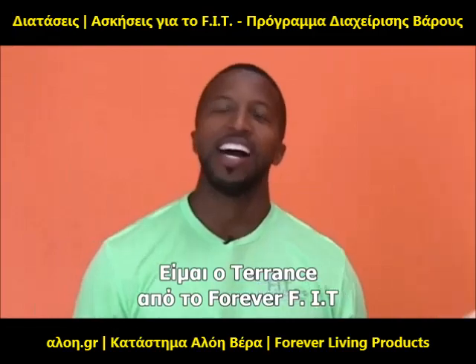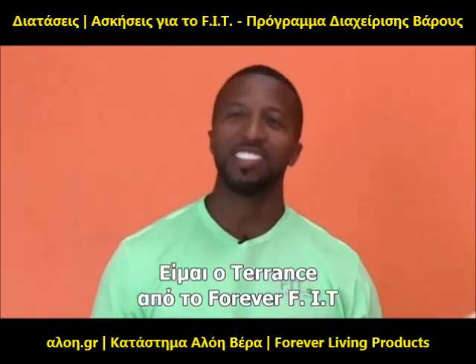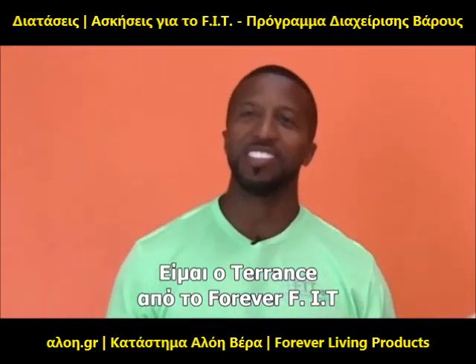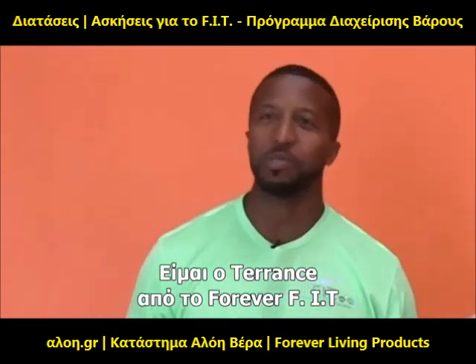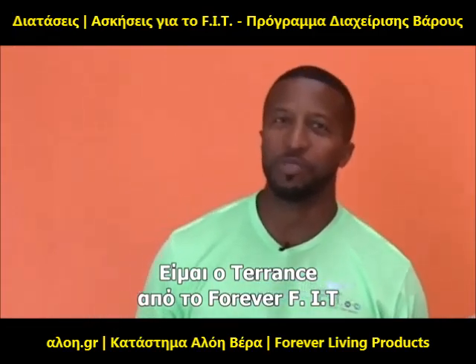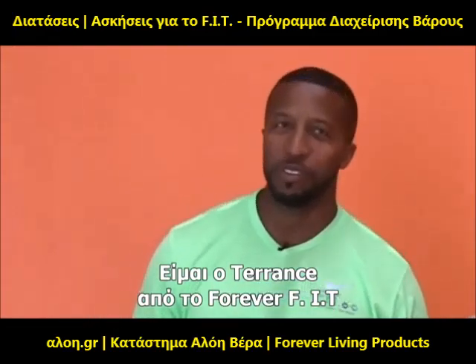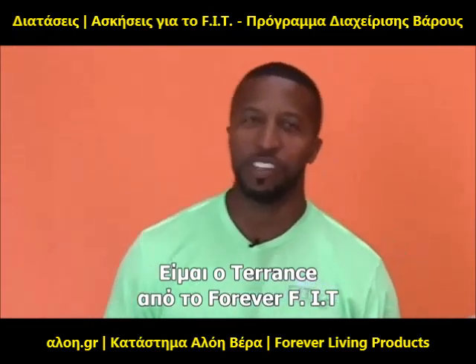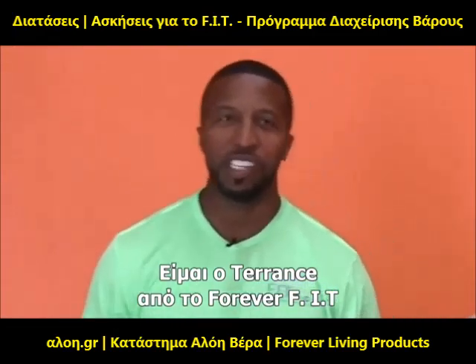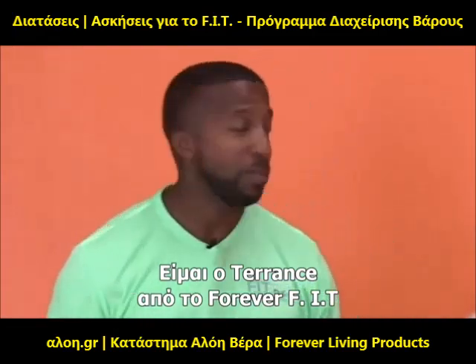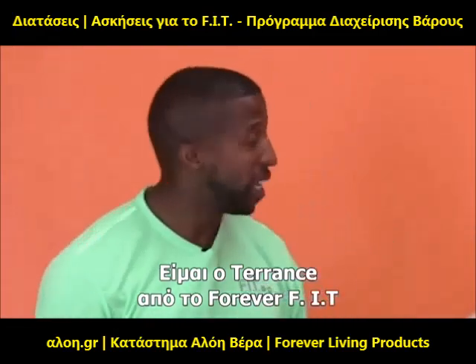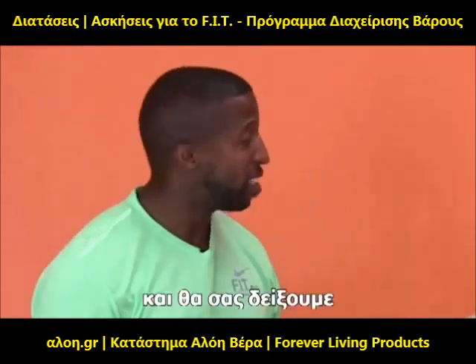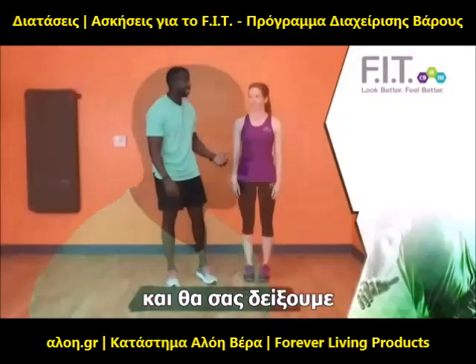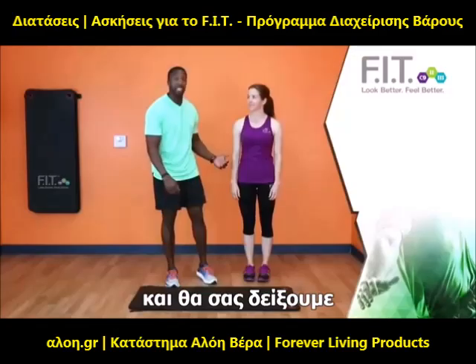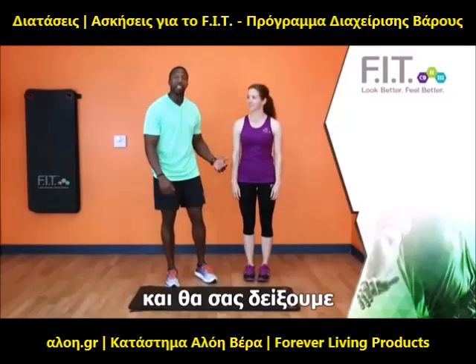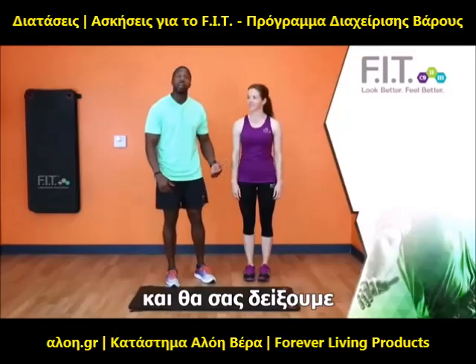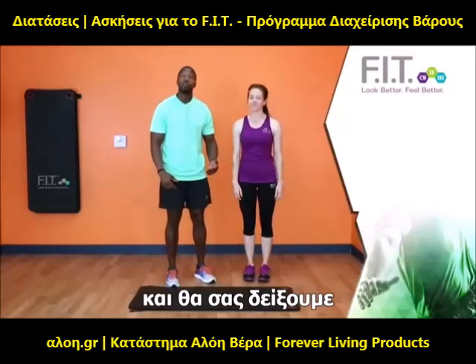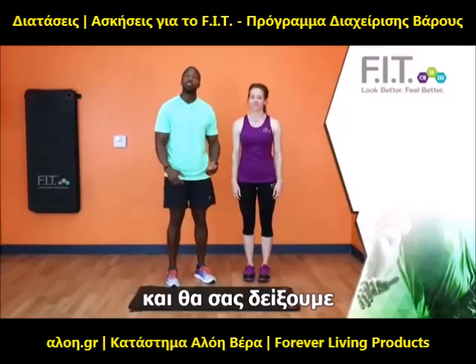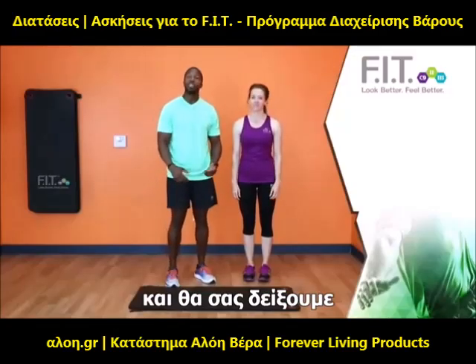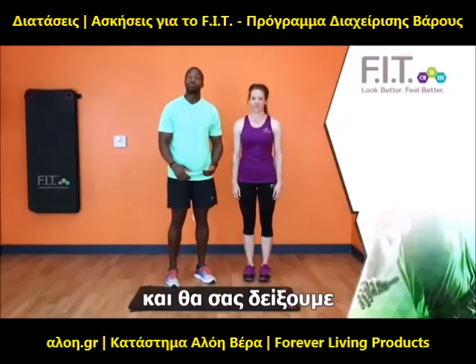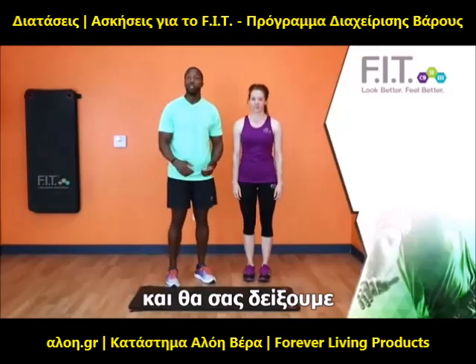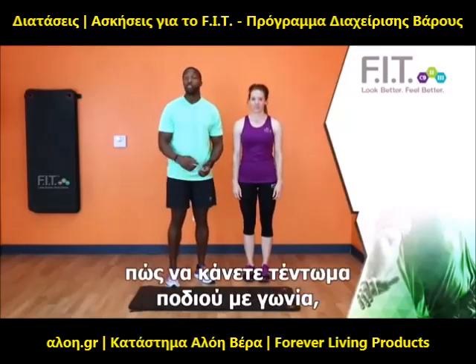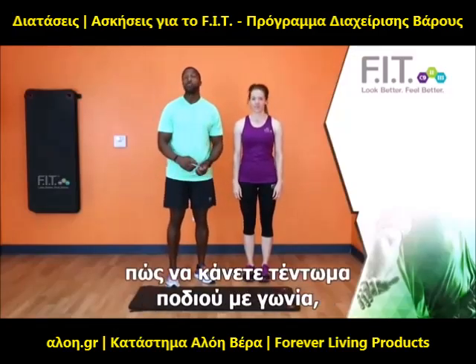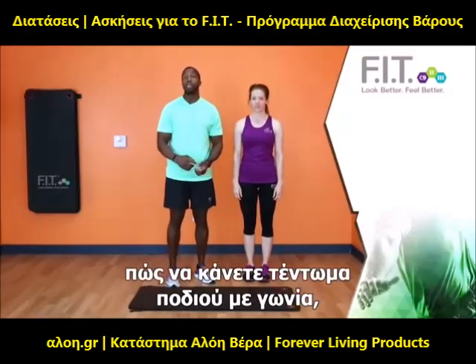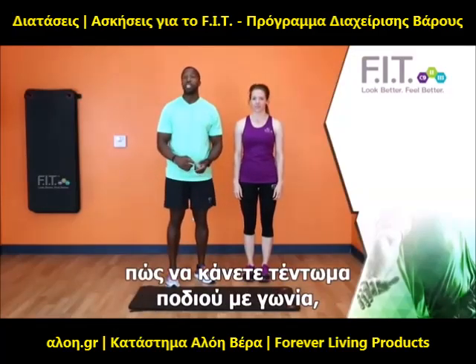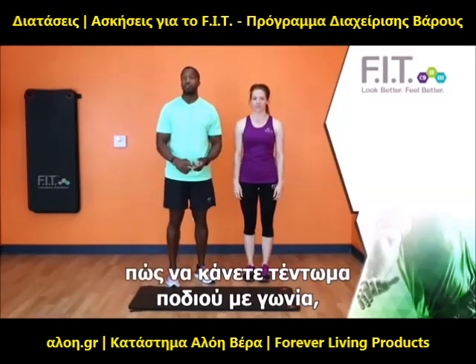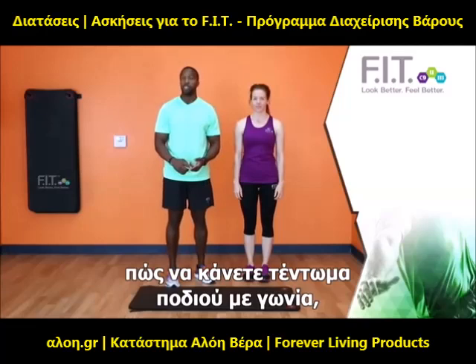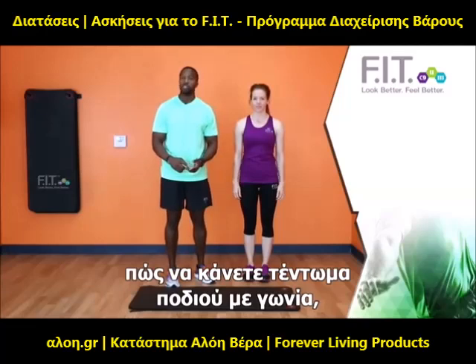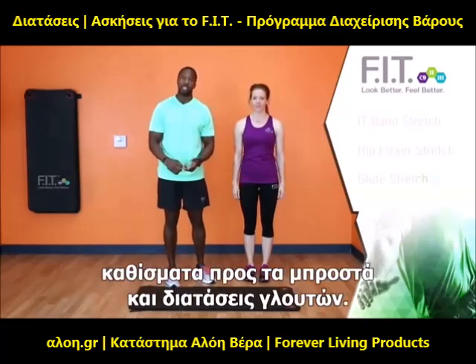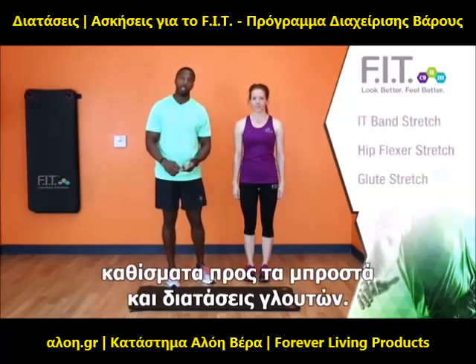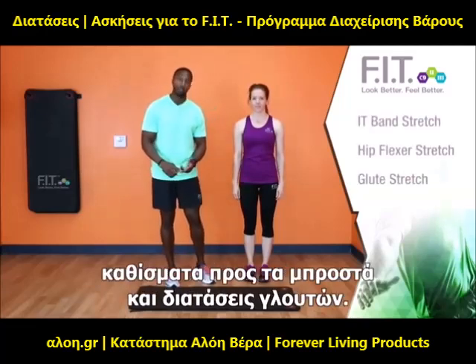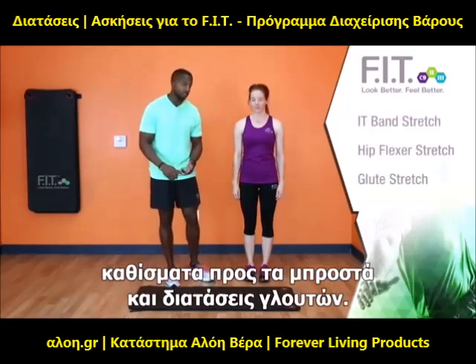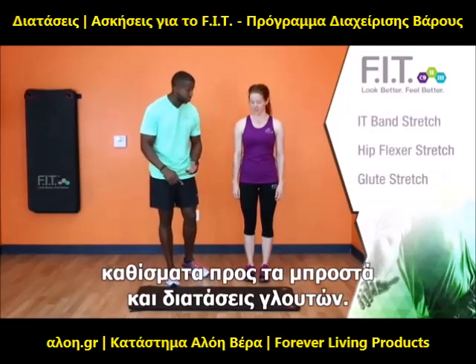Hi, this is Terrence with the ForeverFit Team, and this is Leigh-Anne. We're going to take you through an IT band, hip flexor, and glute stretch.